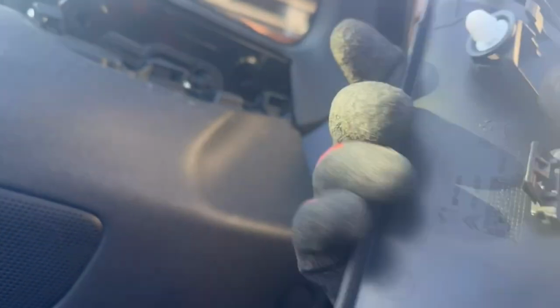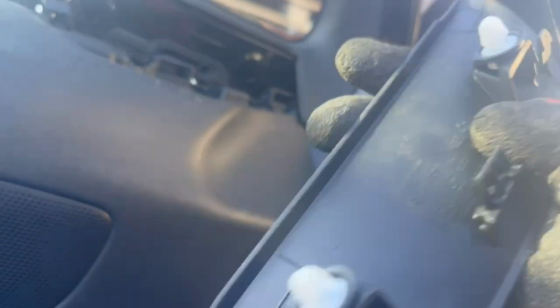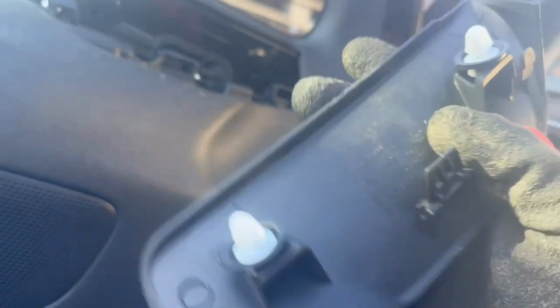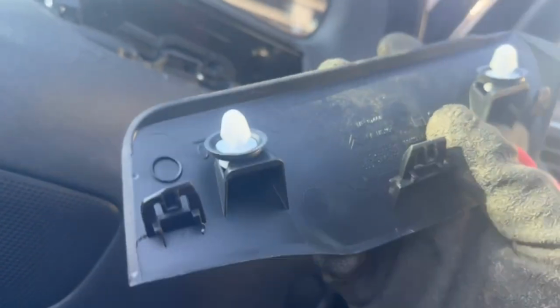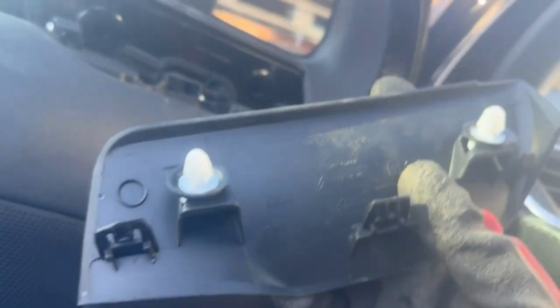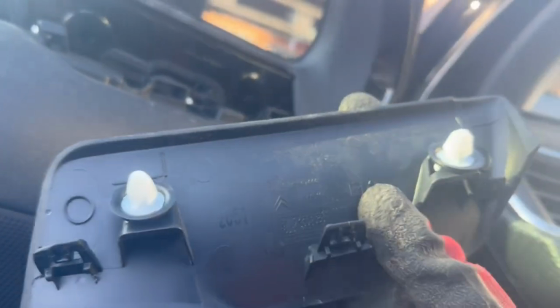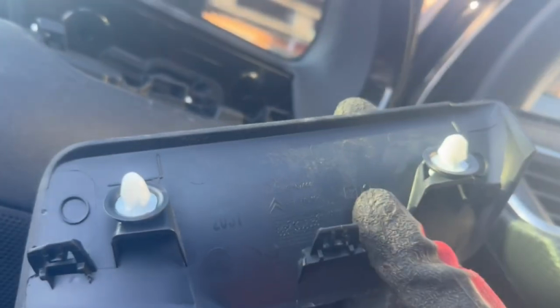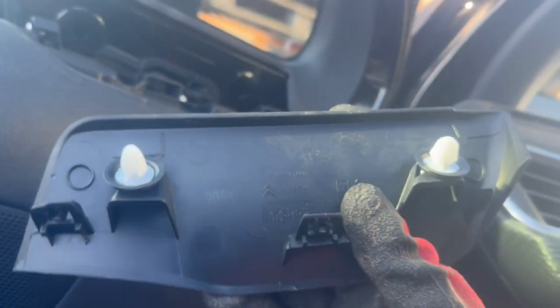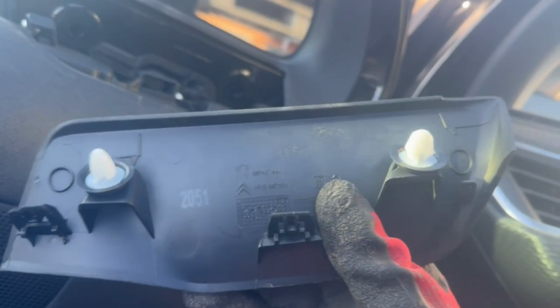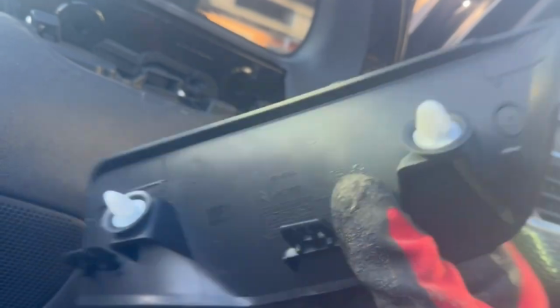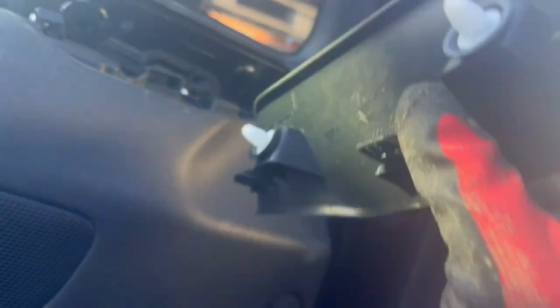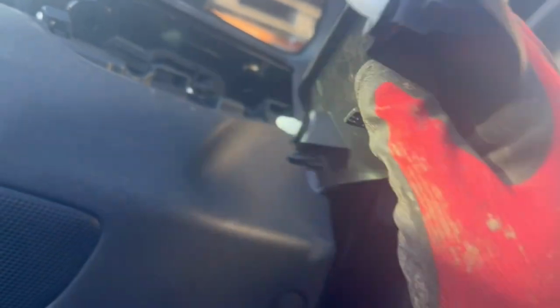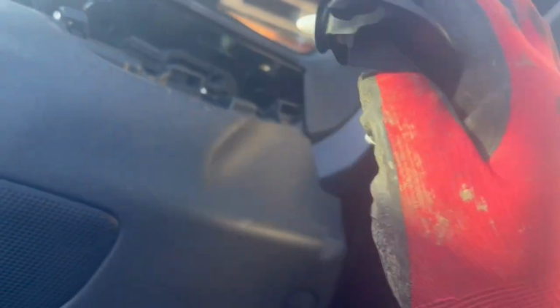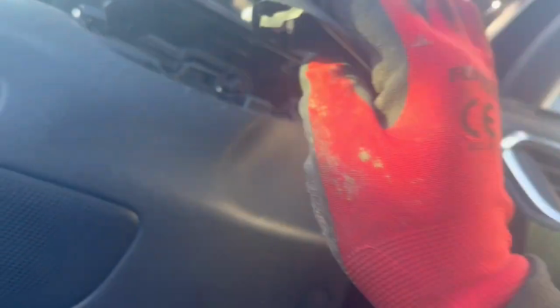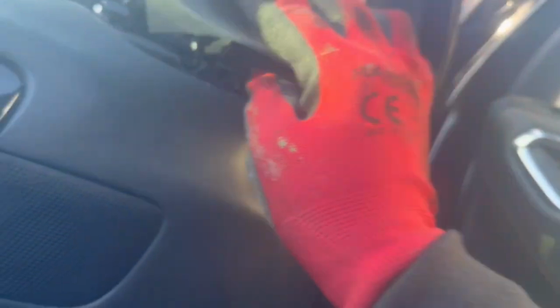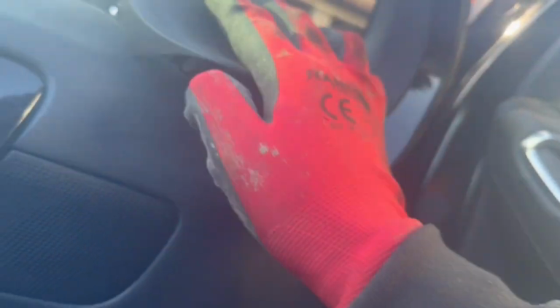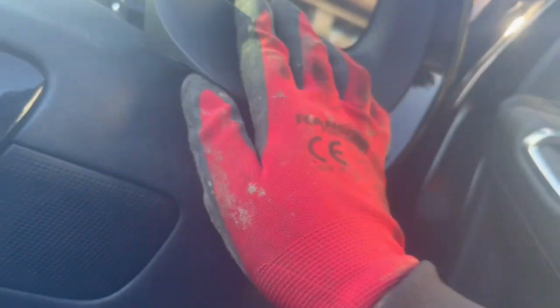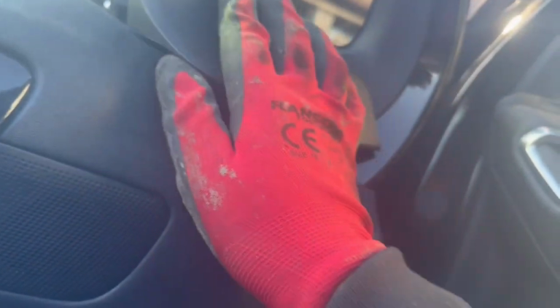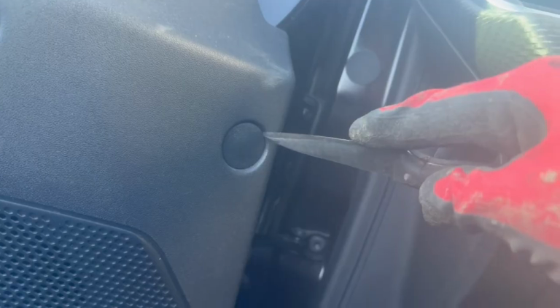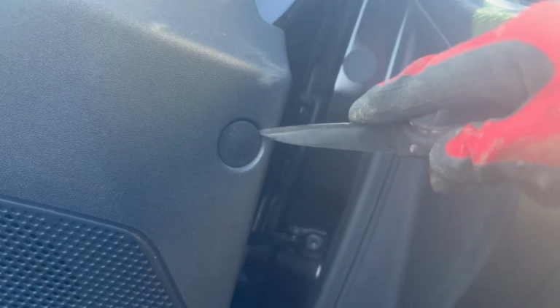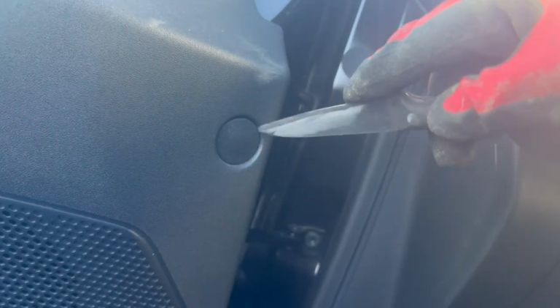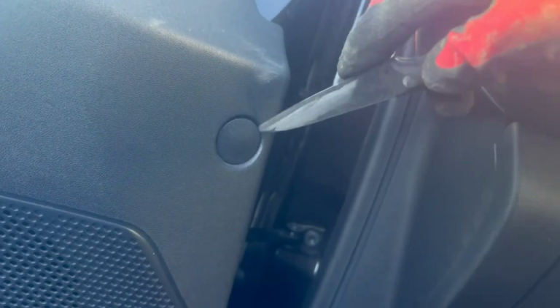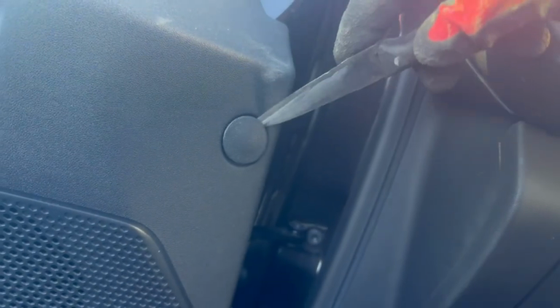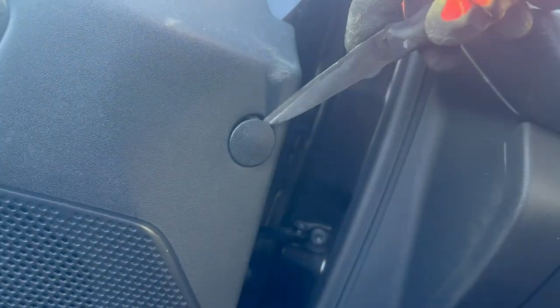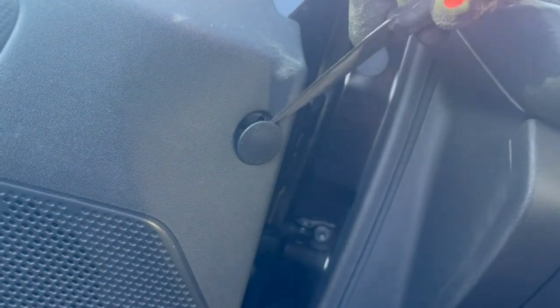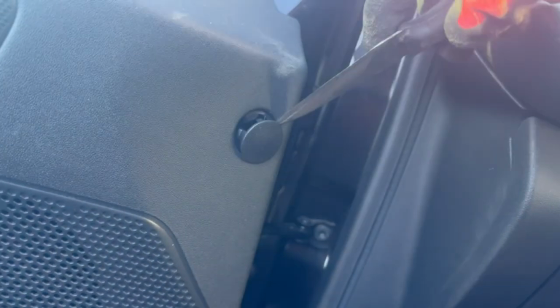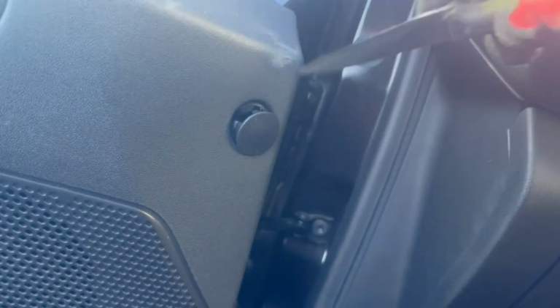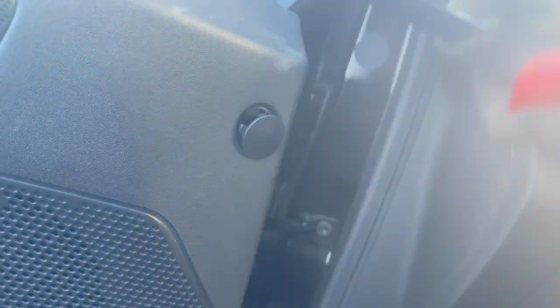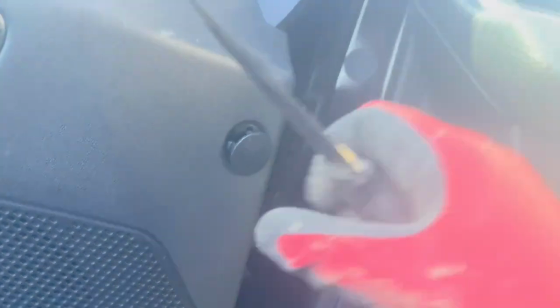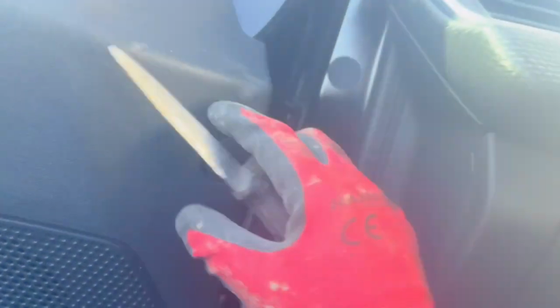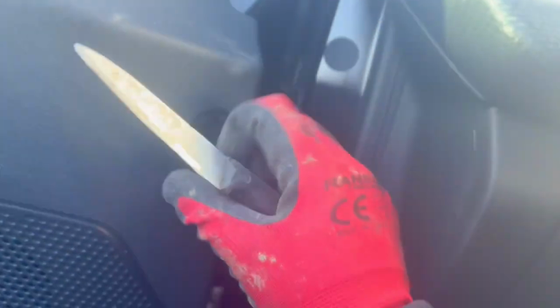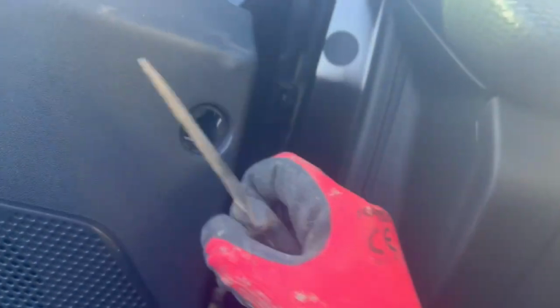Next, we're going to remove this little cover over here, and underneath there will be a torx screw that we need to remove.